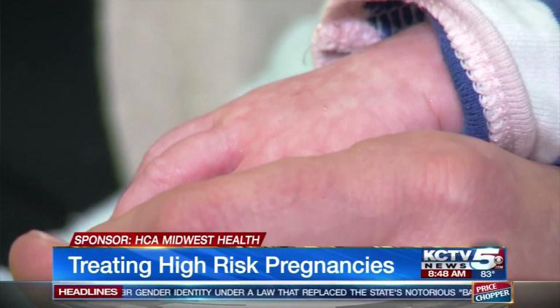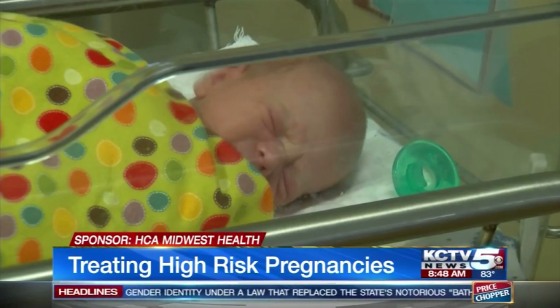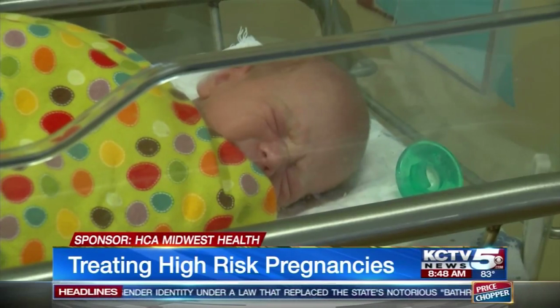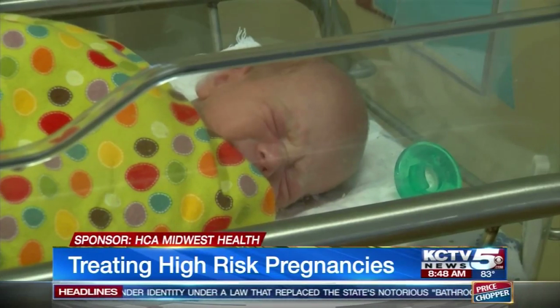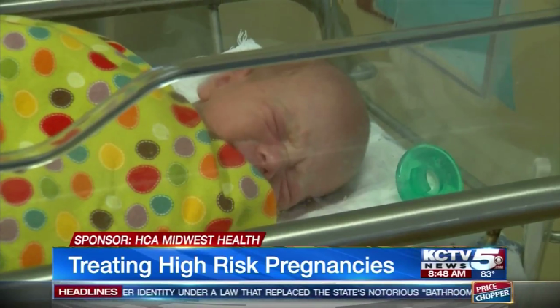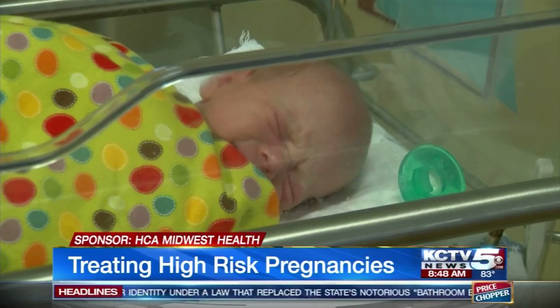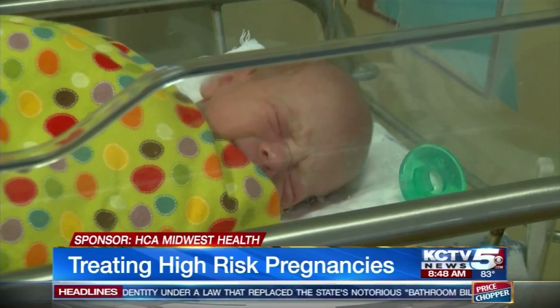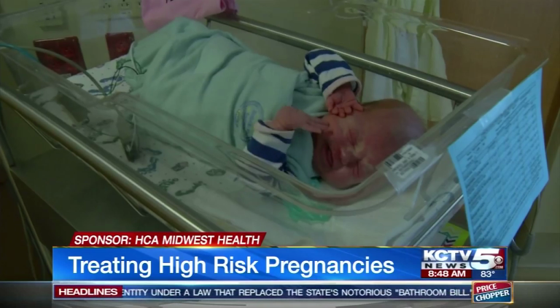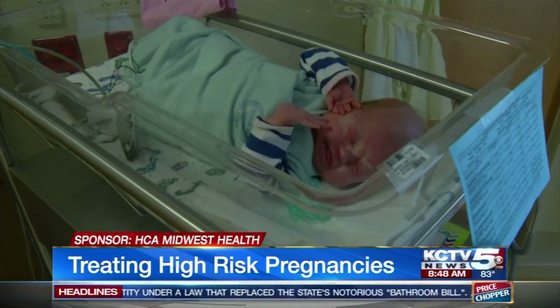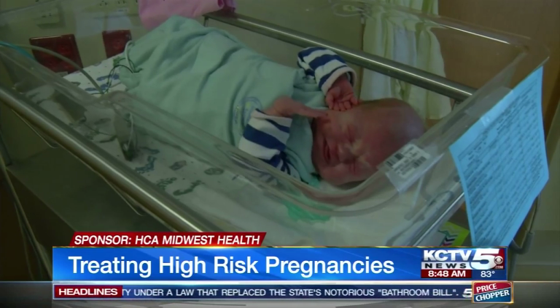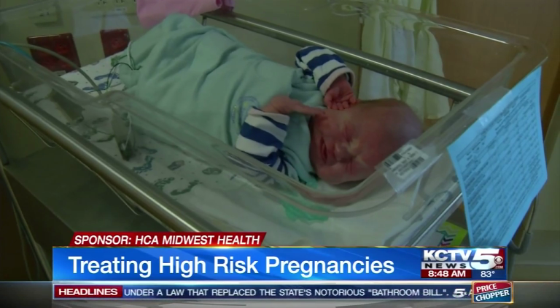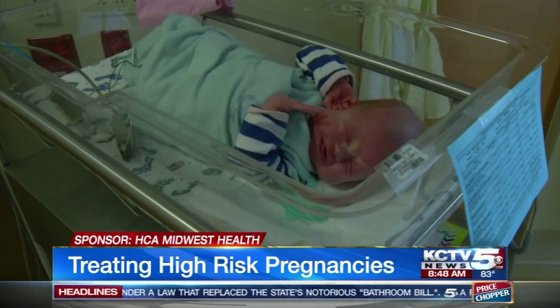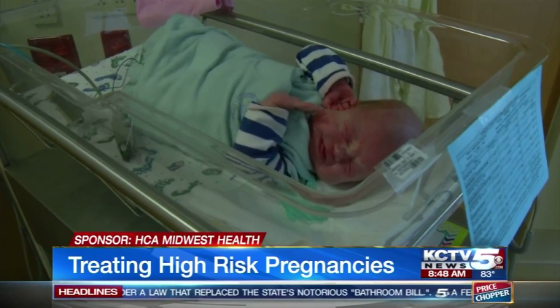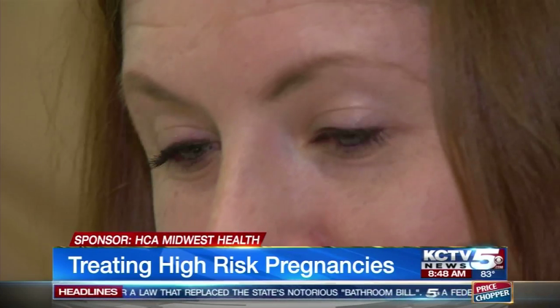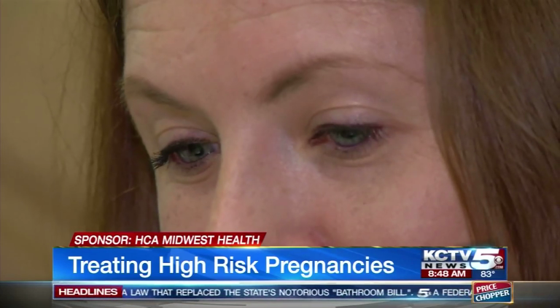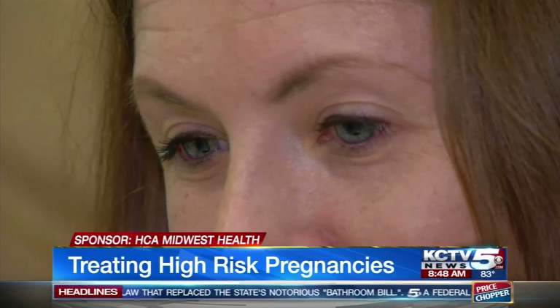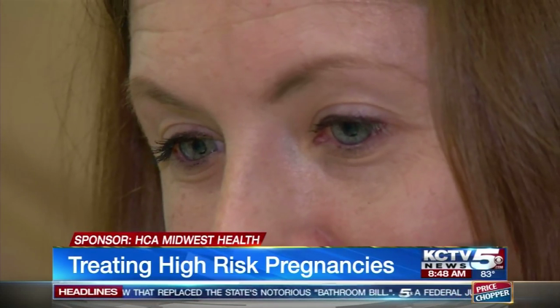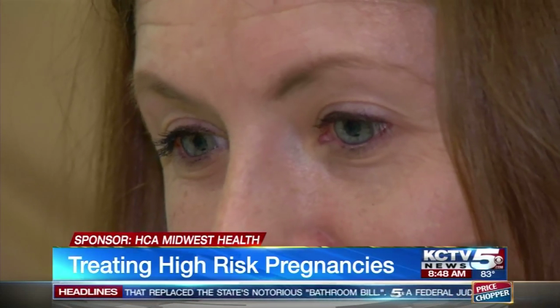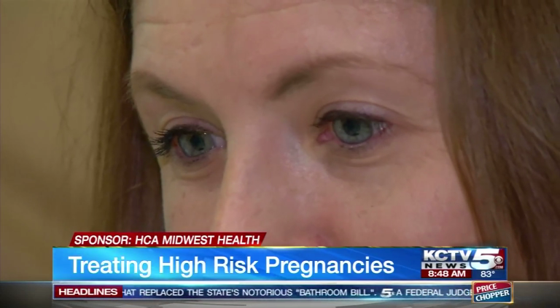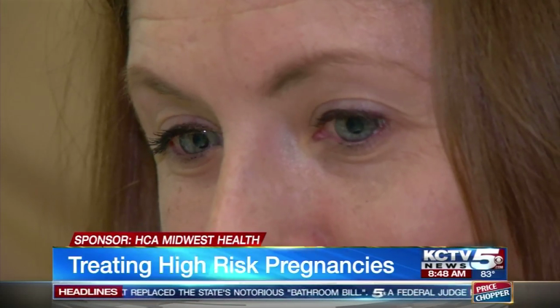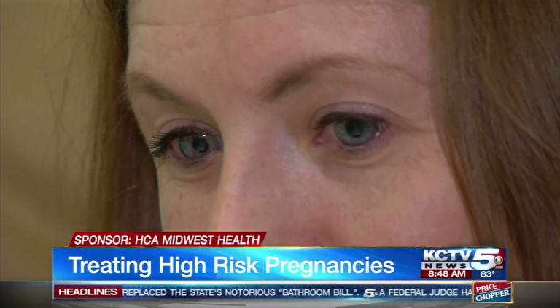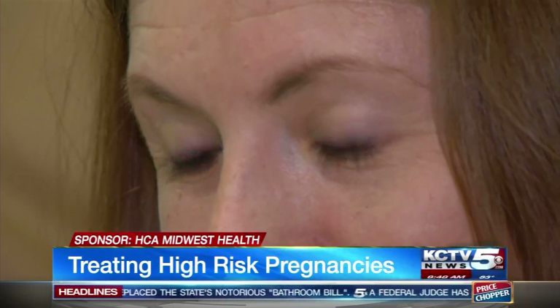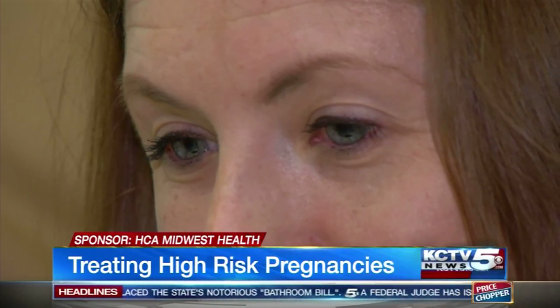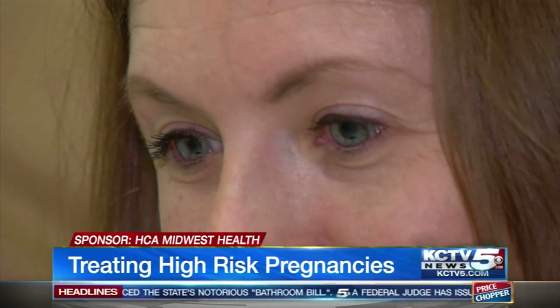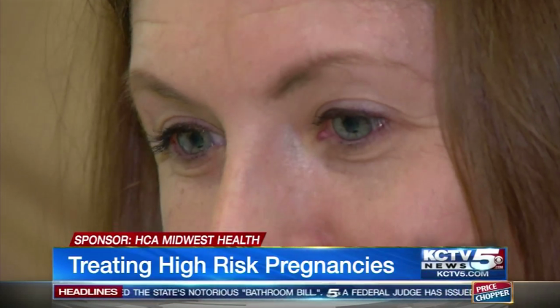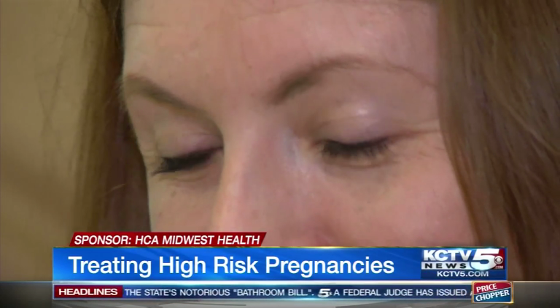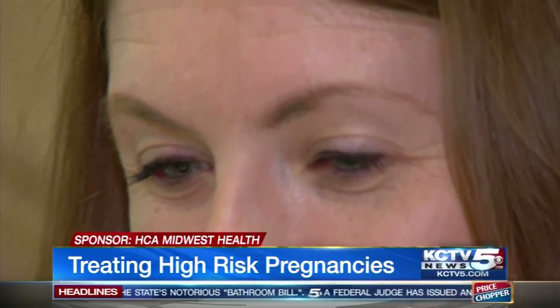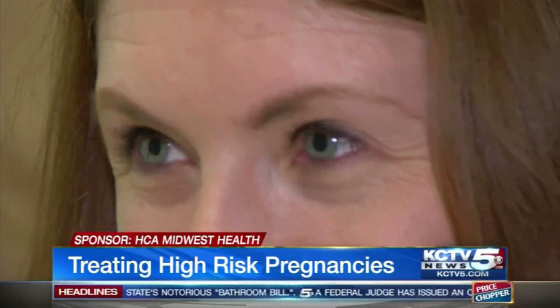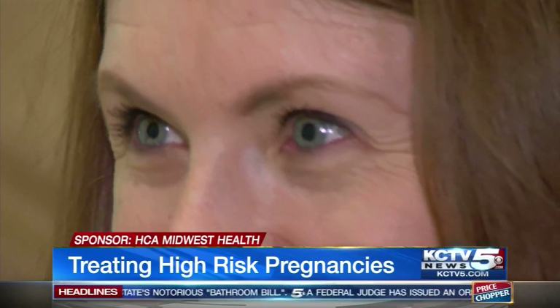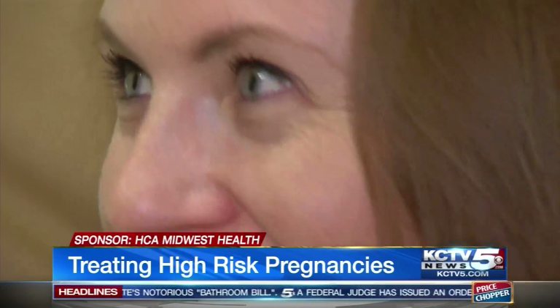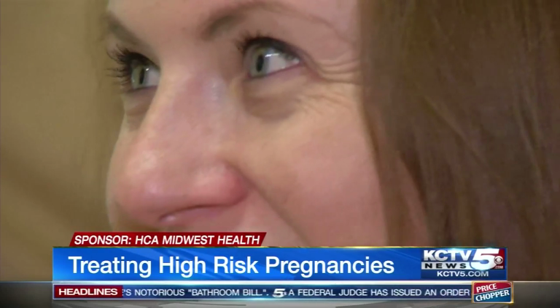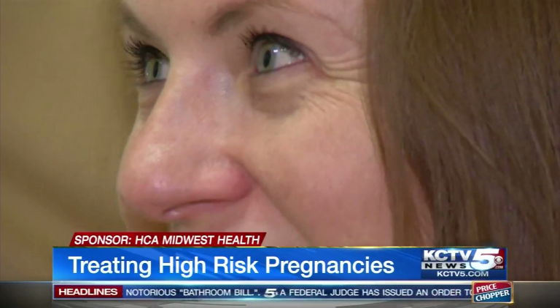The babies were born on June 8th at 34 weeks. One weighed four pounds, the other five.